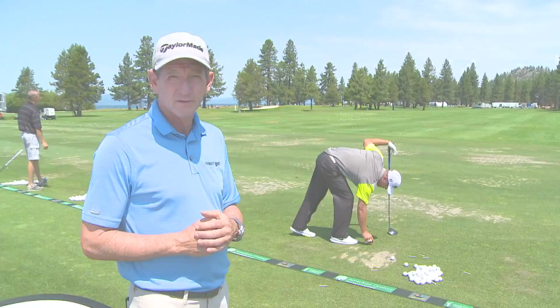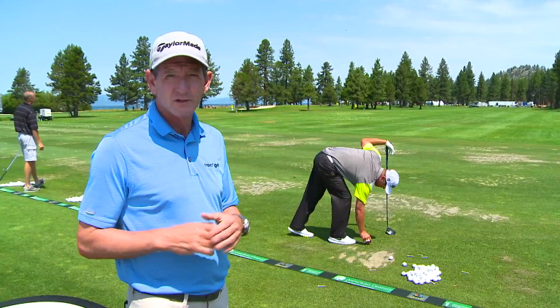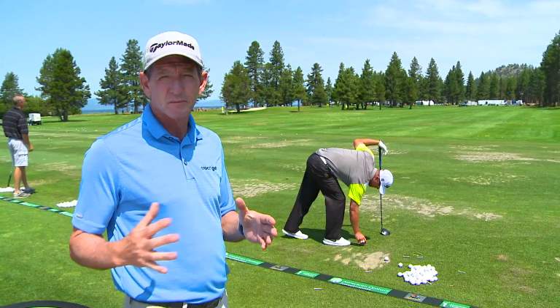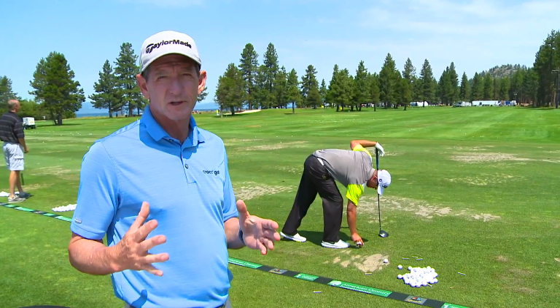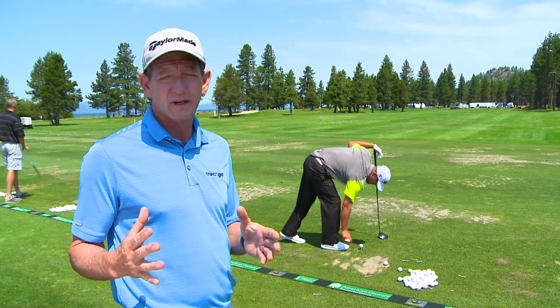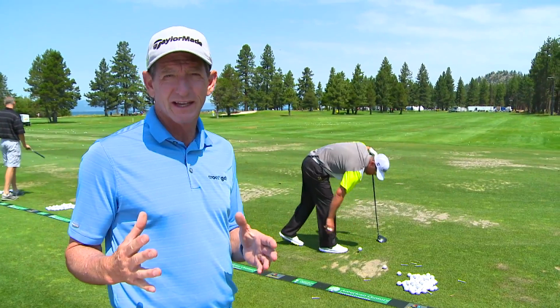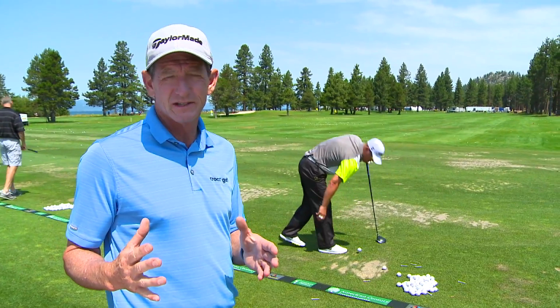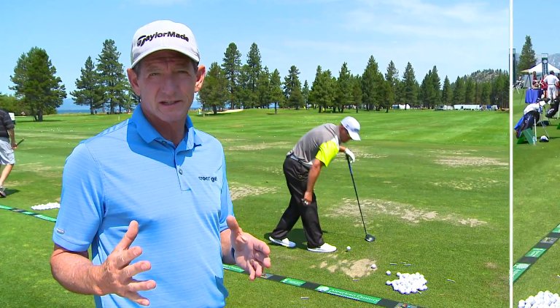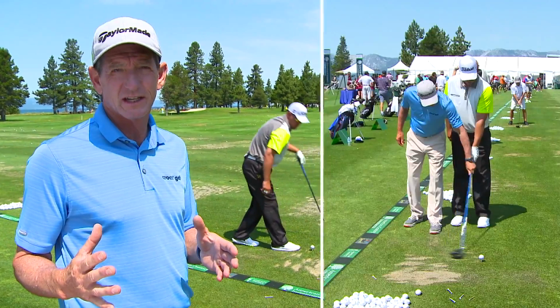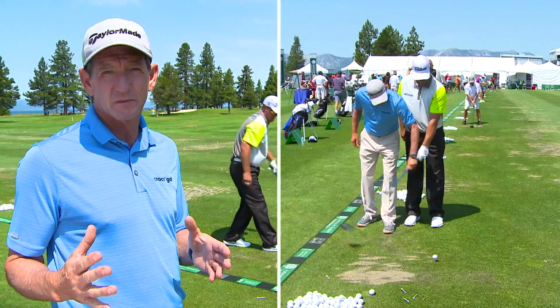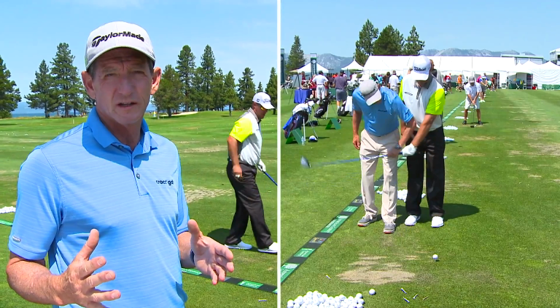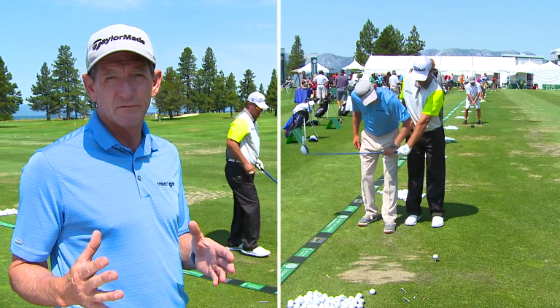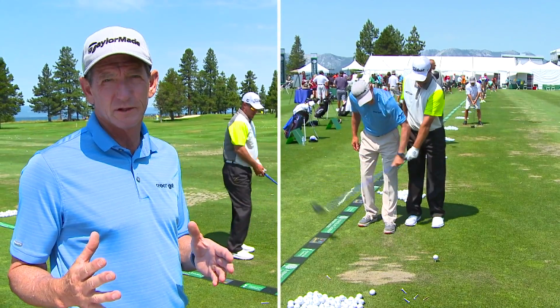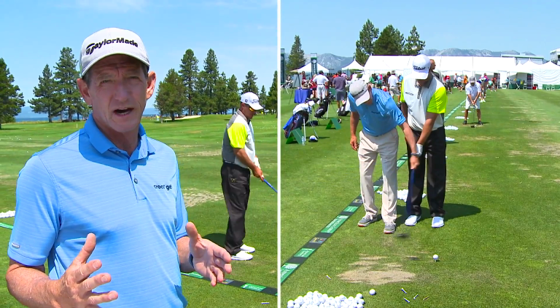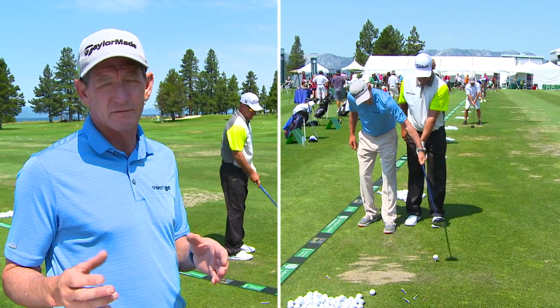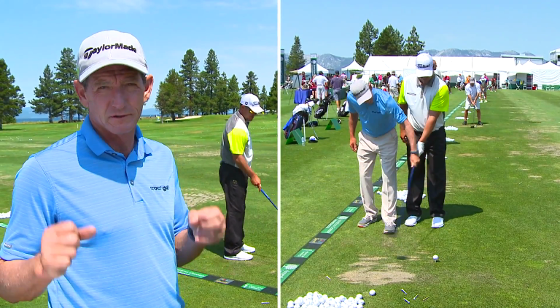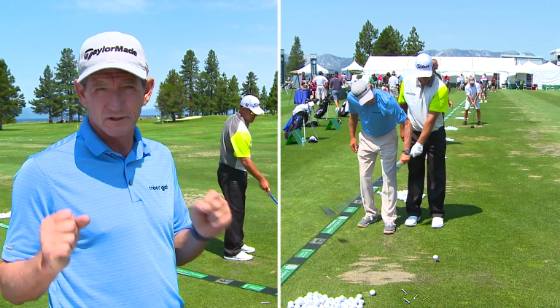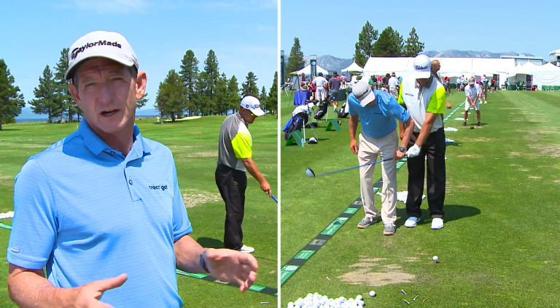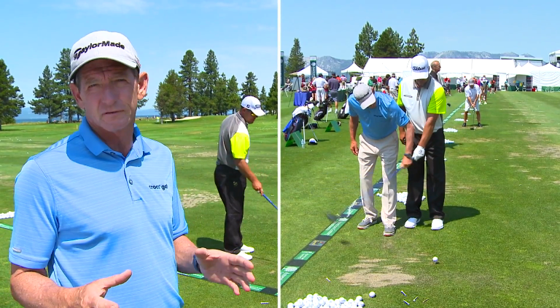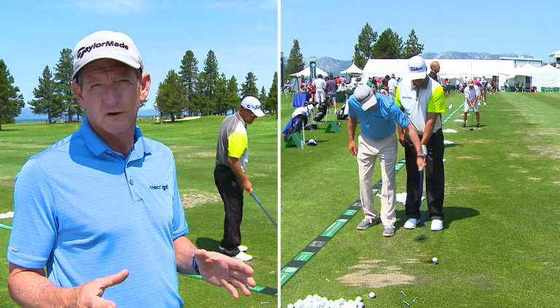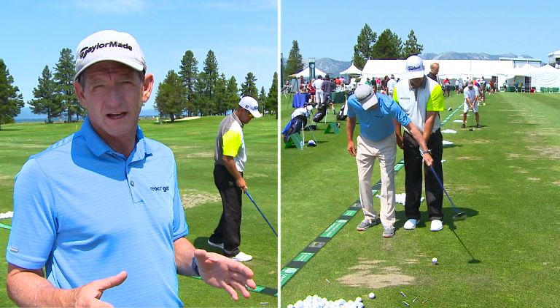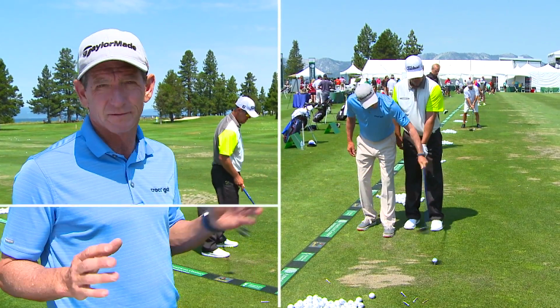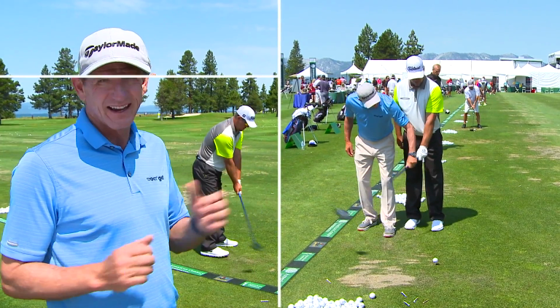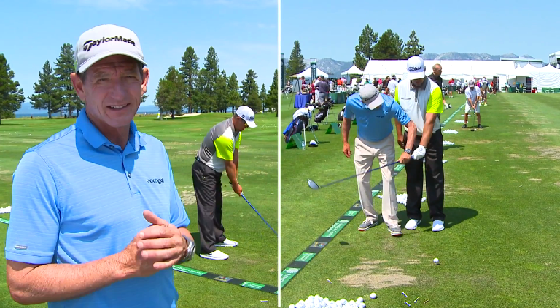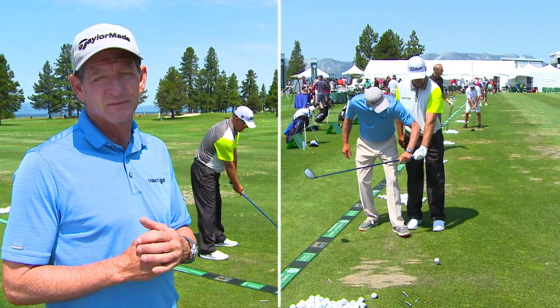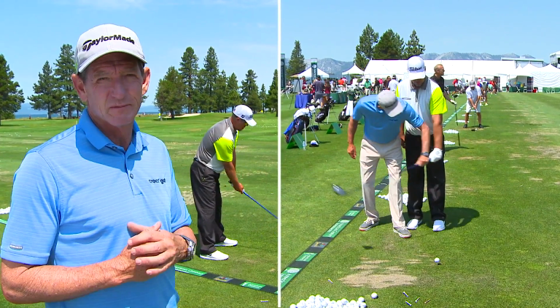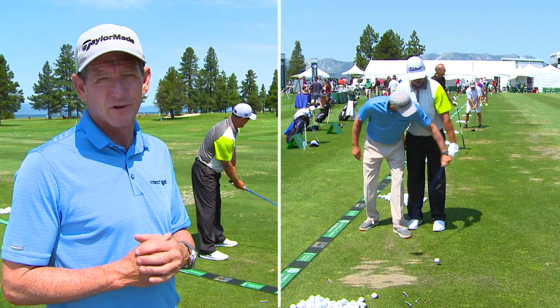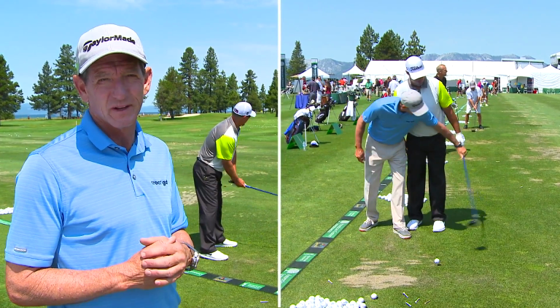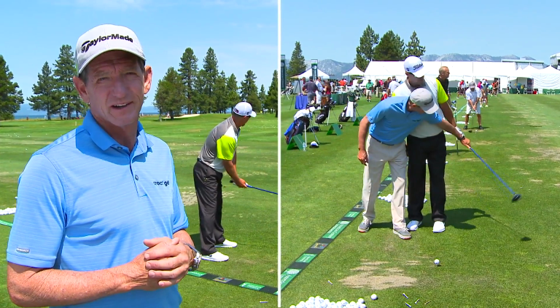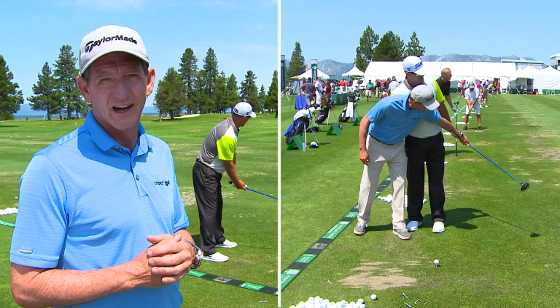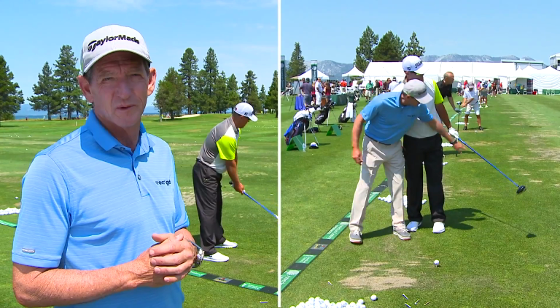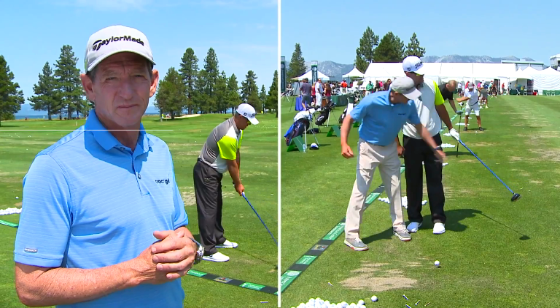With Chipper, his big tendency is to hit the ball left with the driver, so he's scared of going left. I've got some tips for him that are going to help him.